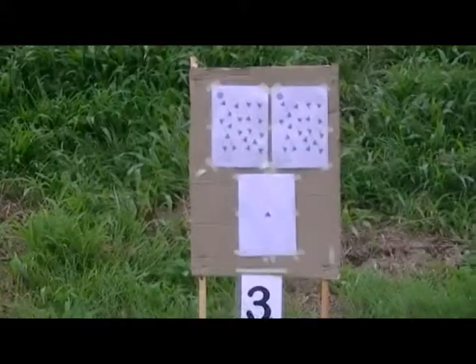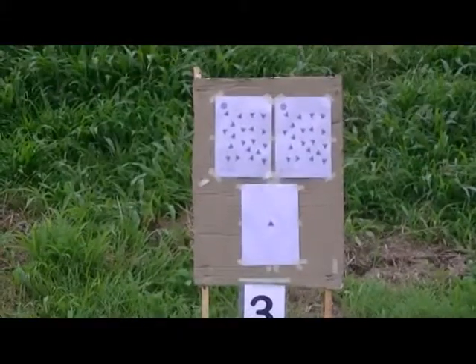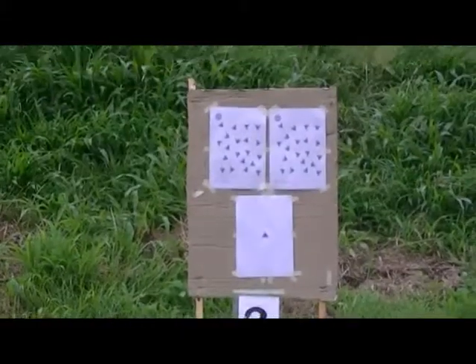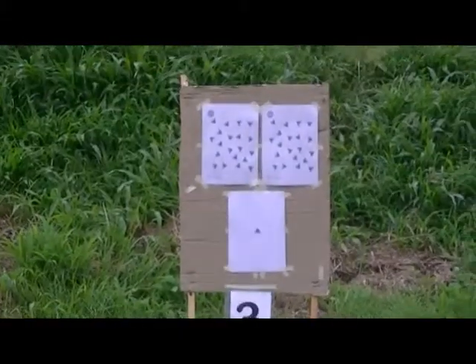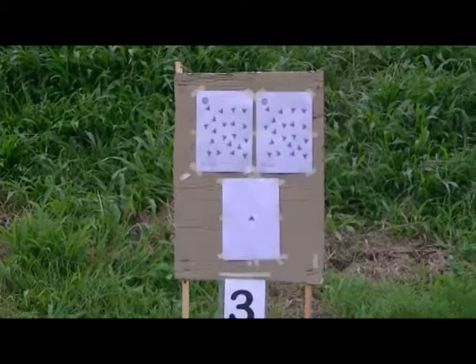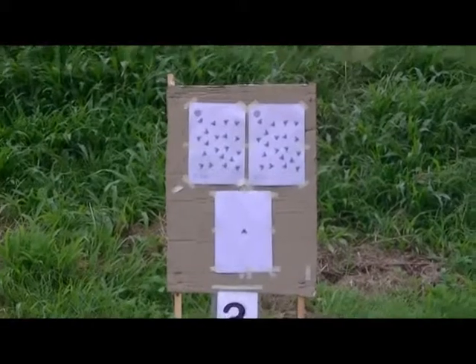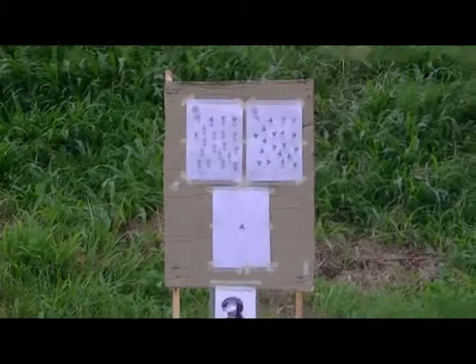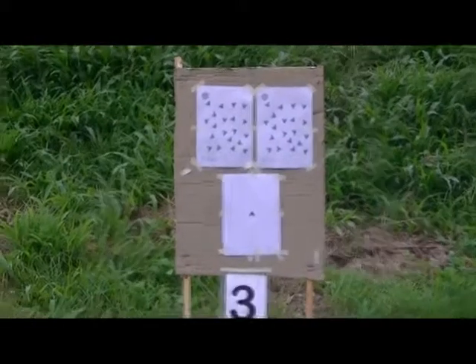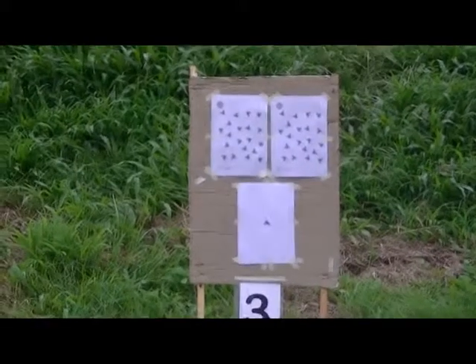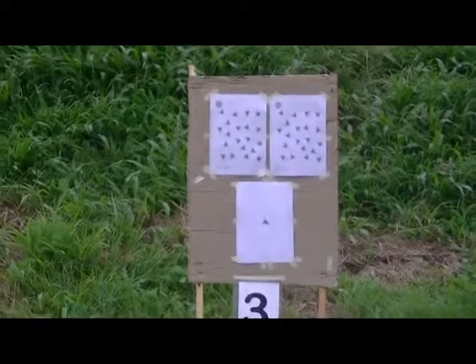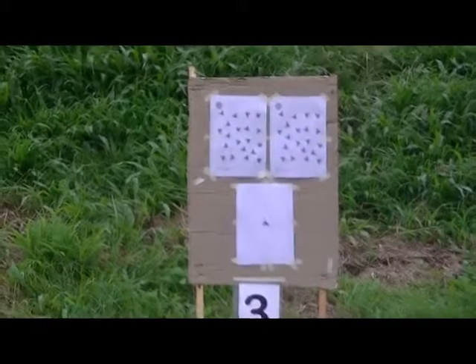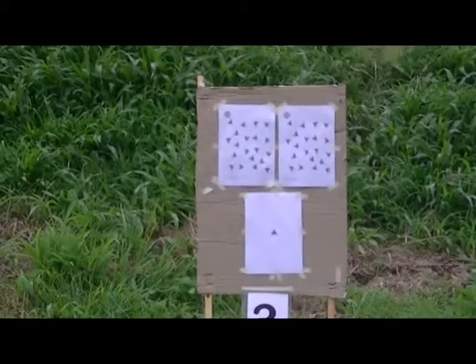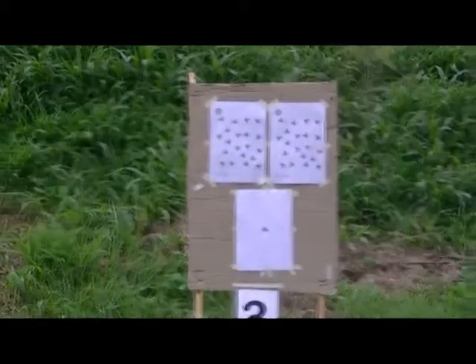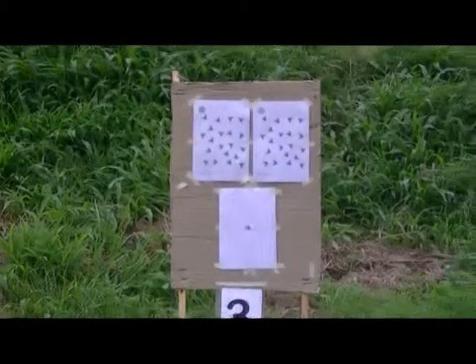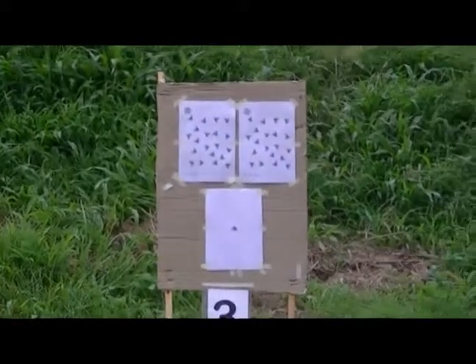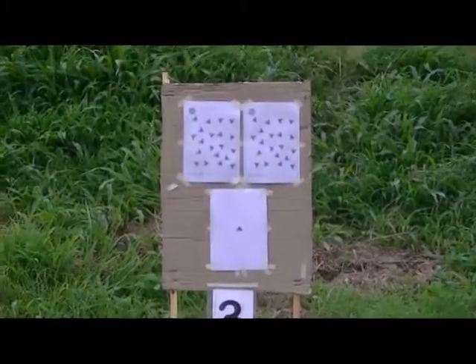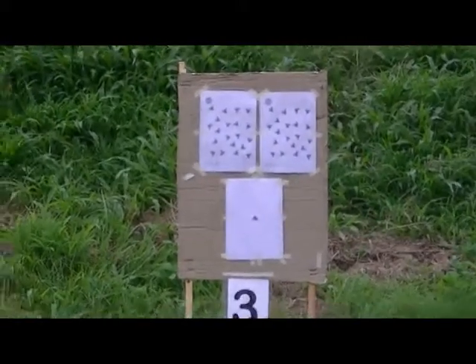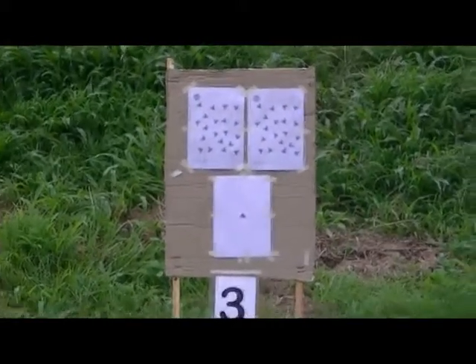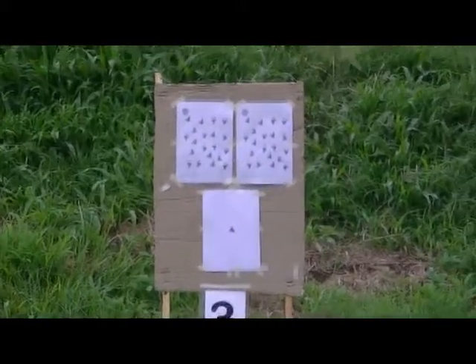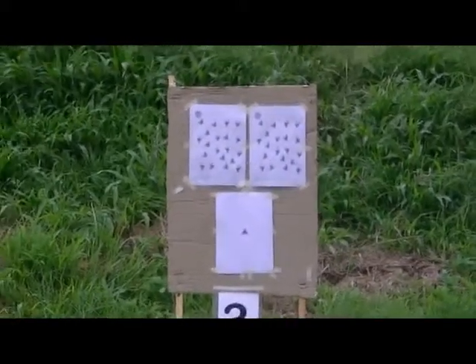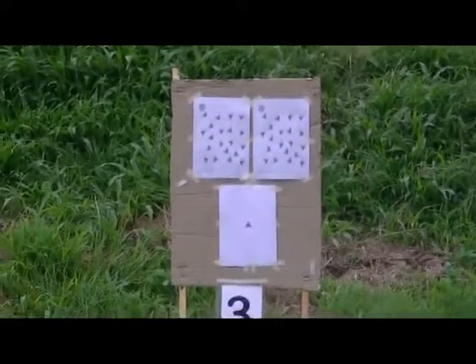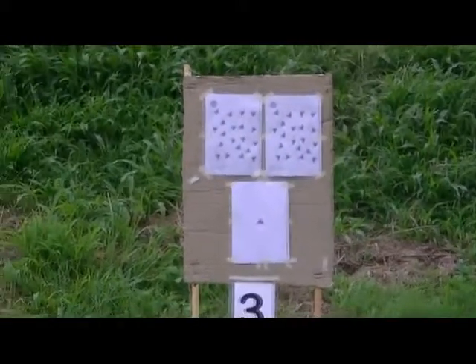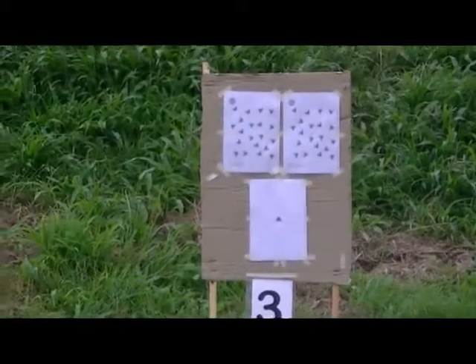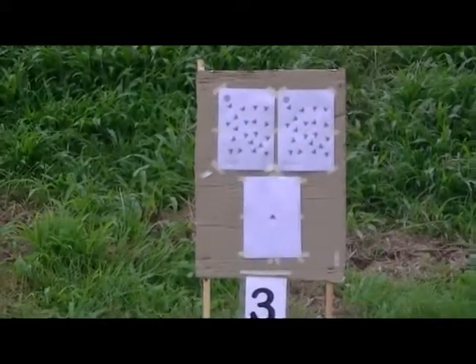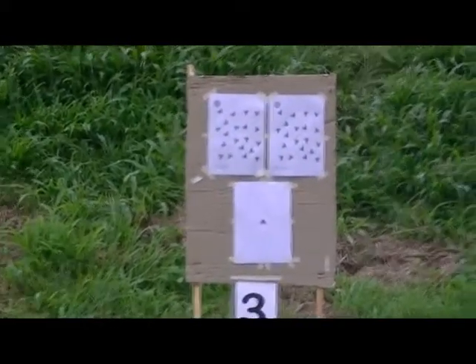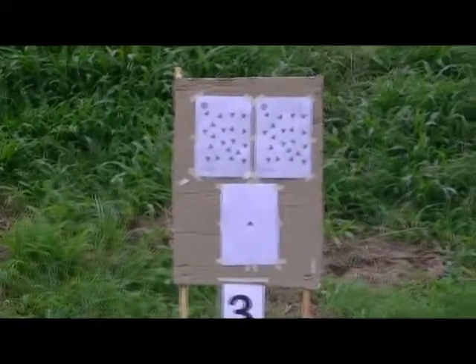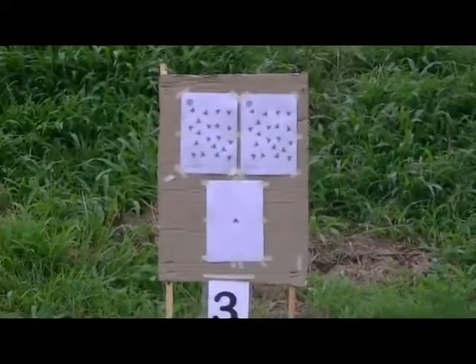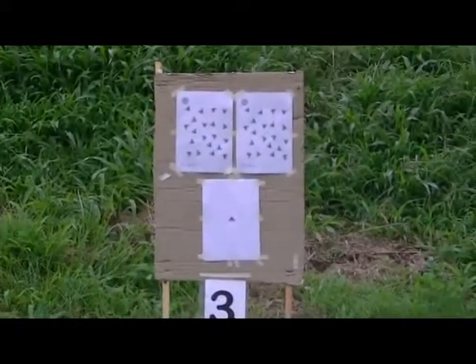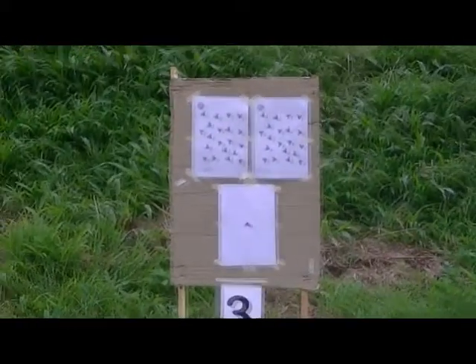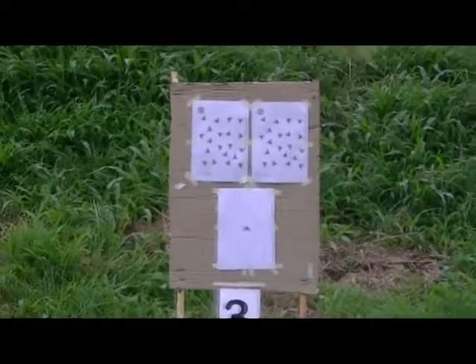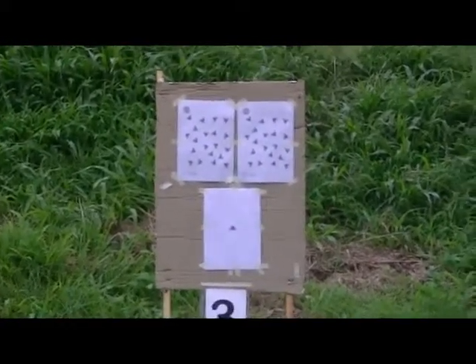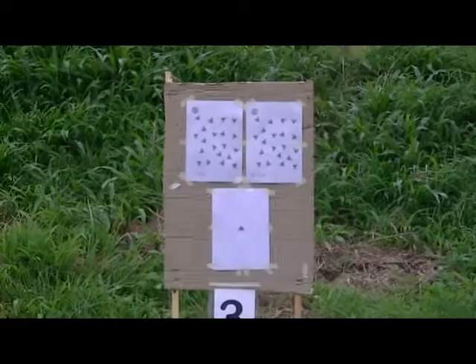Arriba, el número 6. Regulen hasta el número 6.